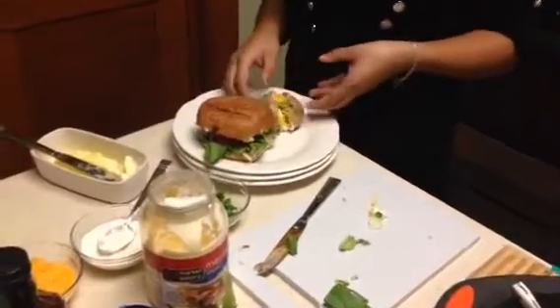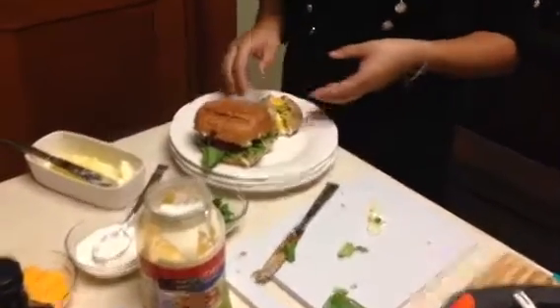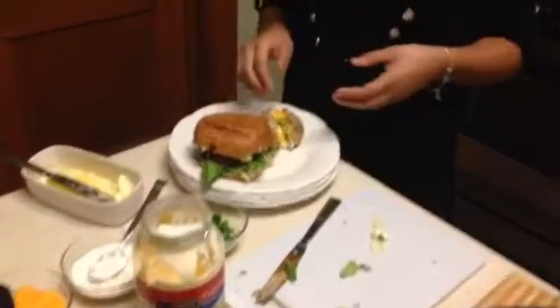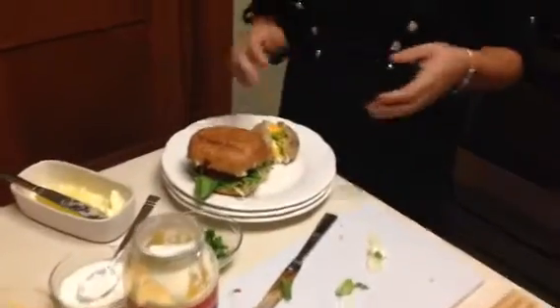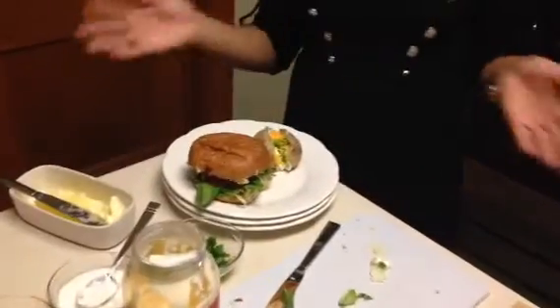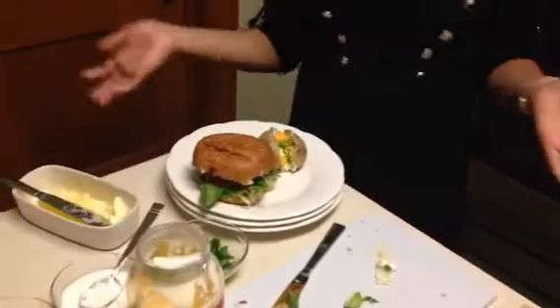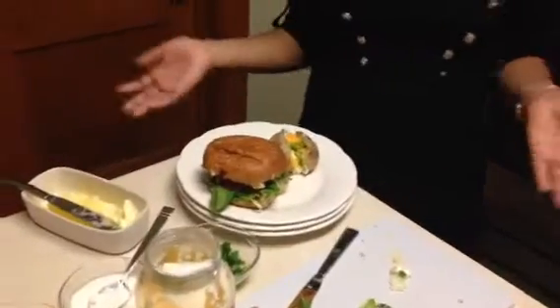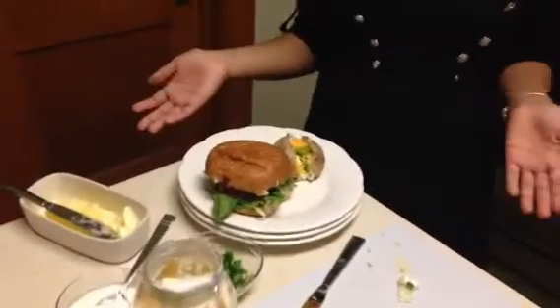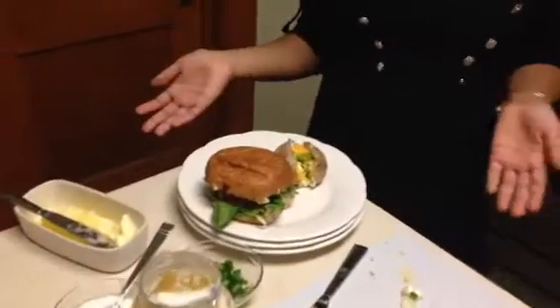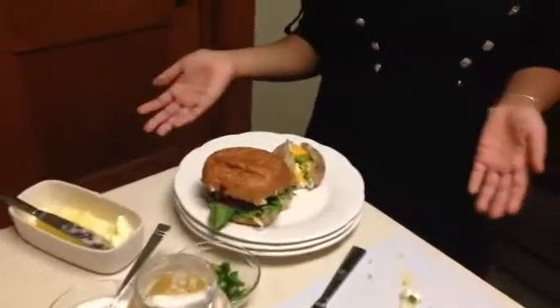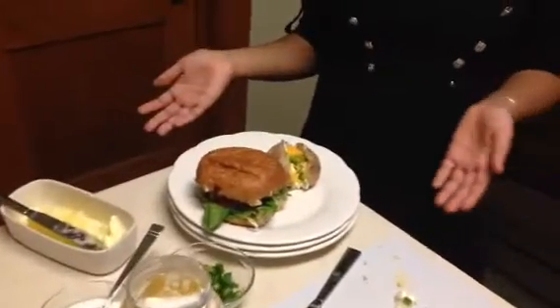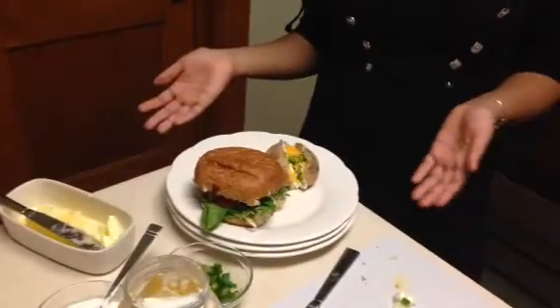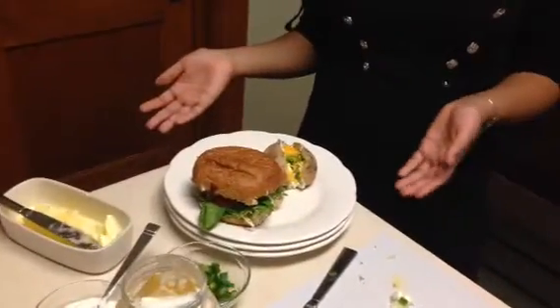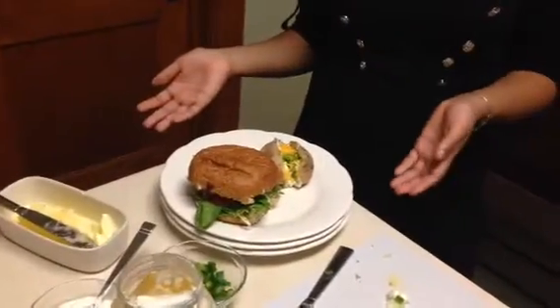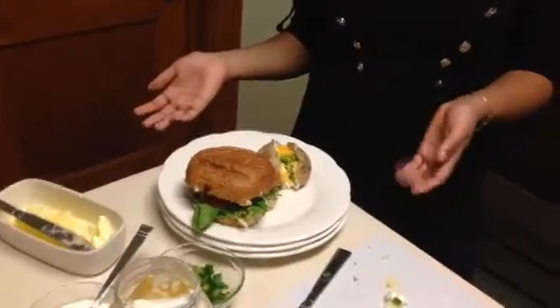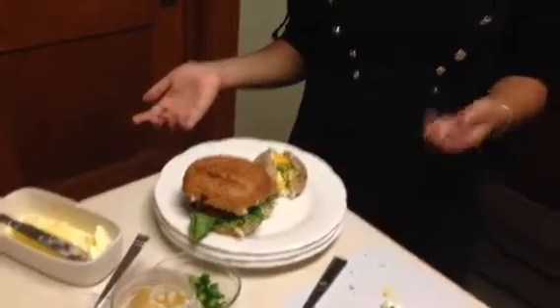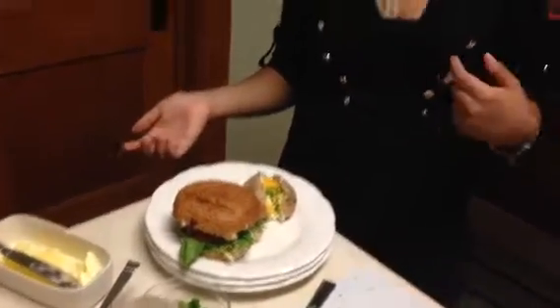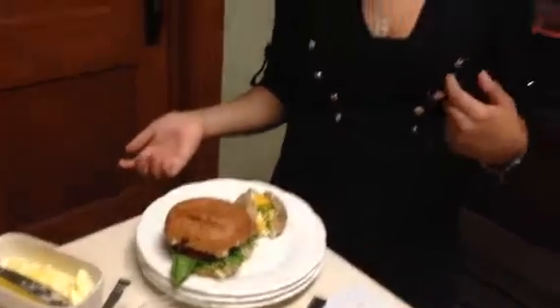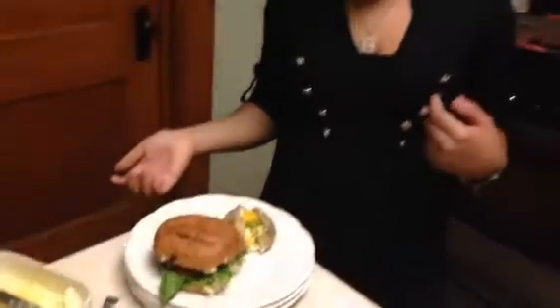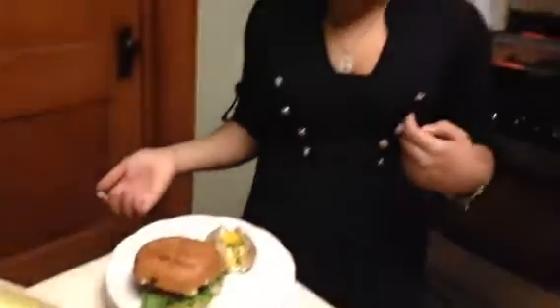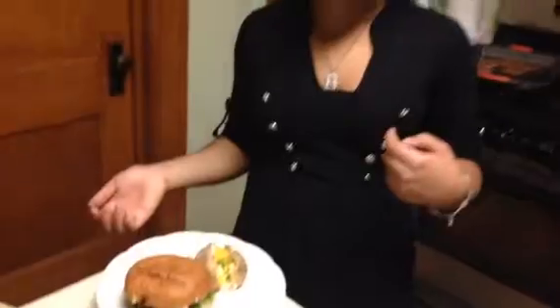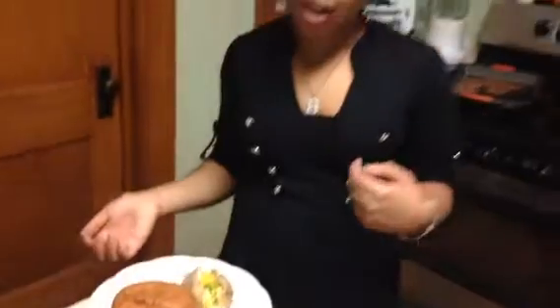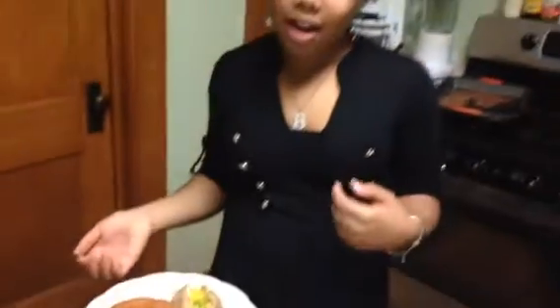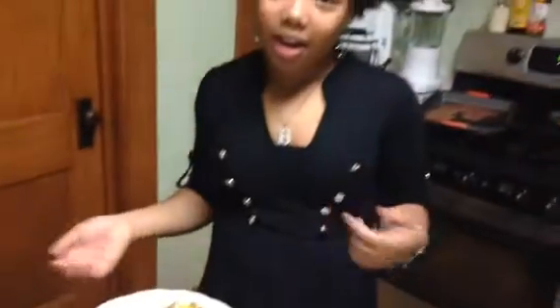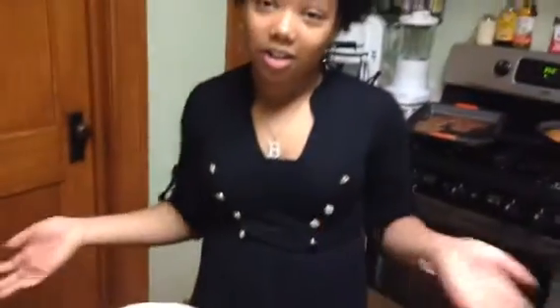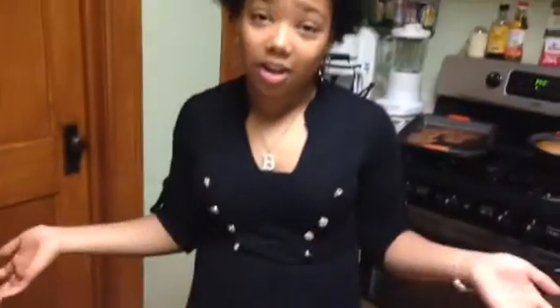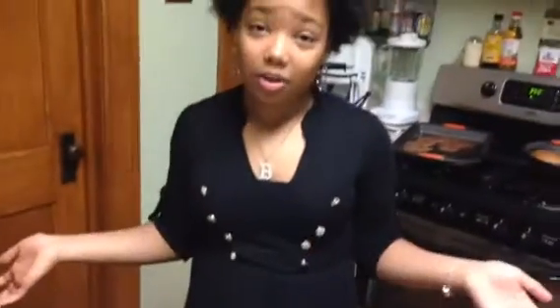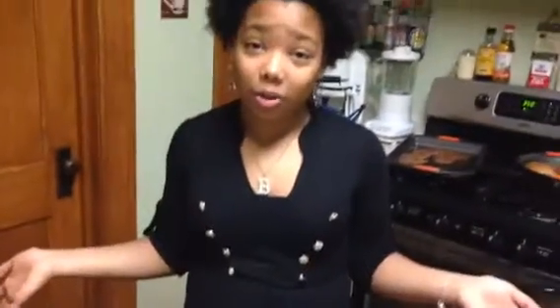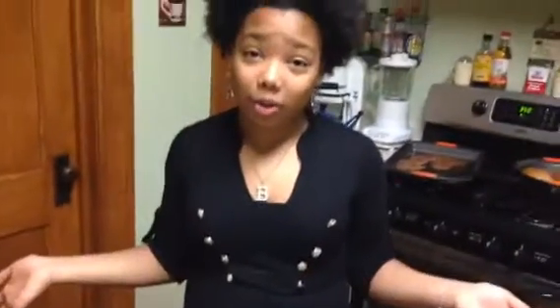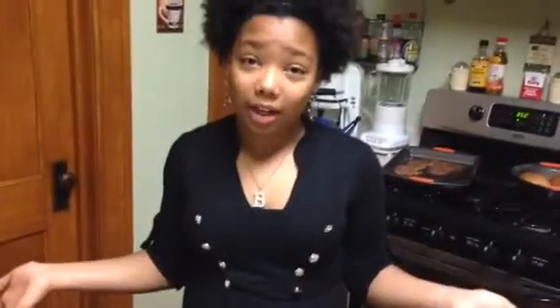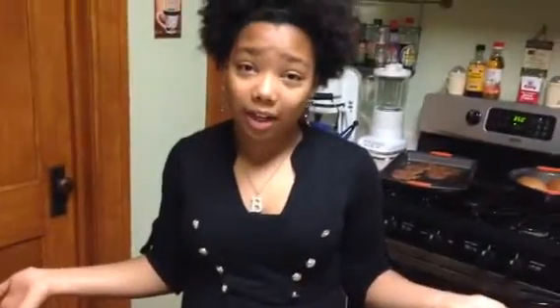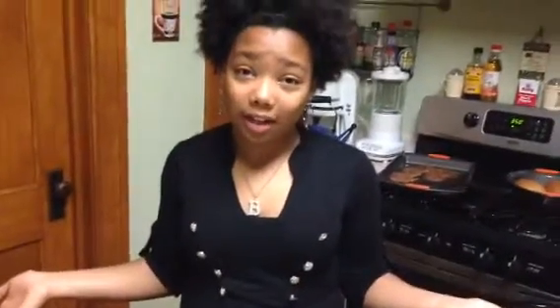I have told you what I have made for my family for dinner. Here's a healthy way to eat. Enjoy.